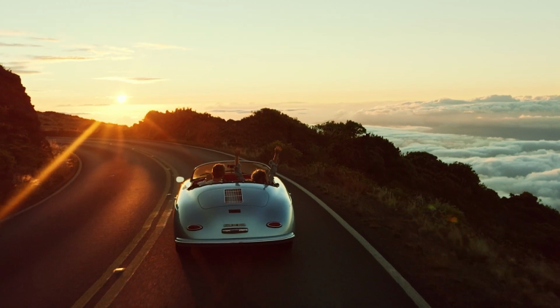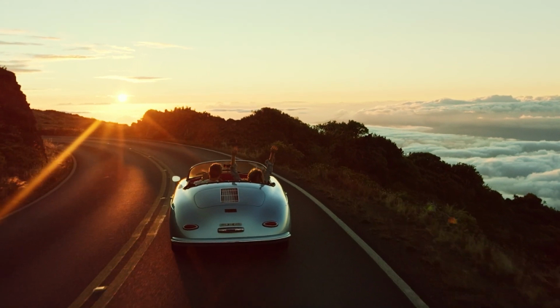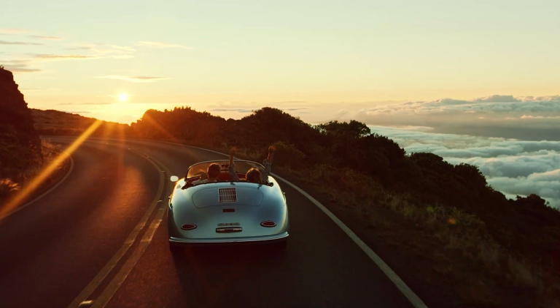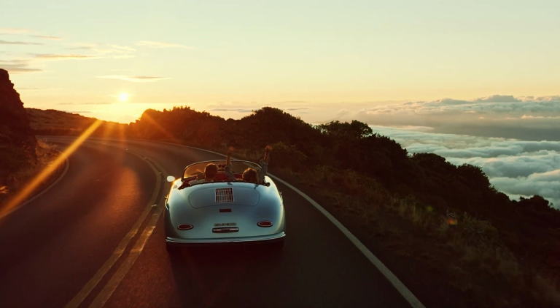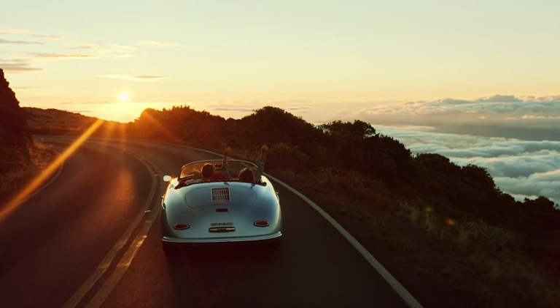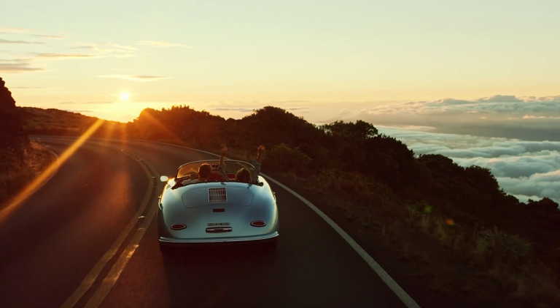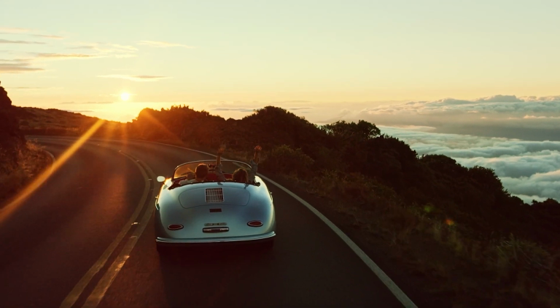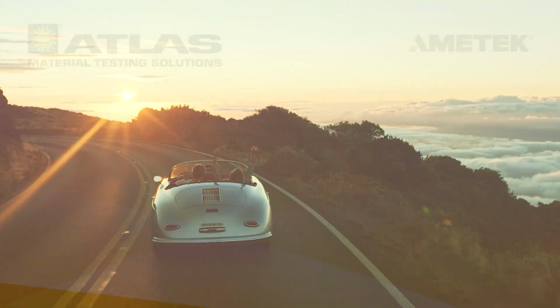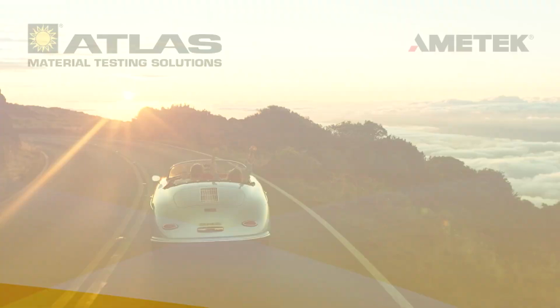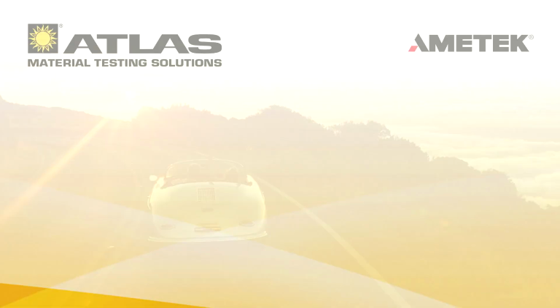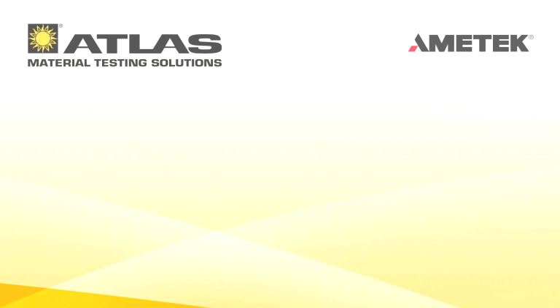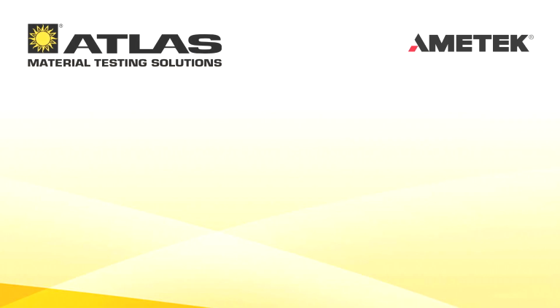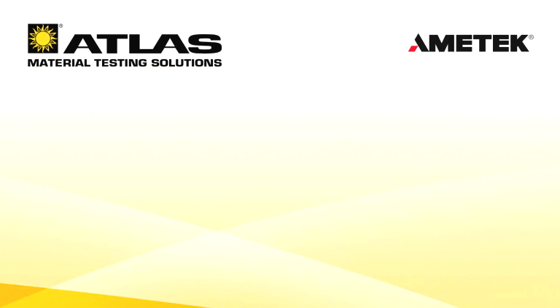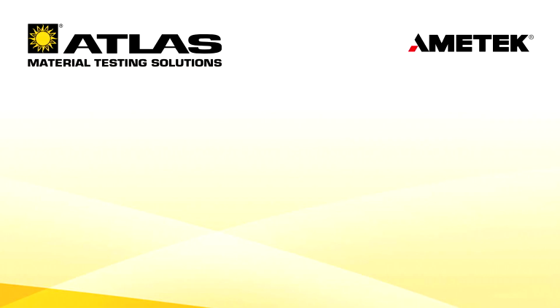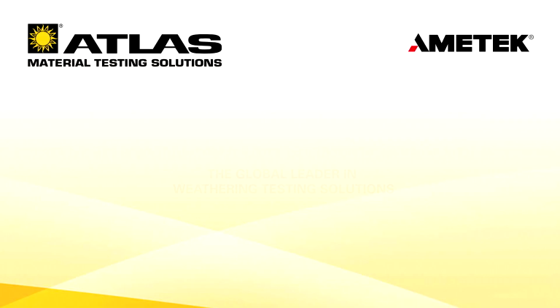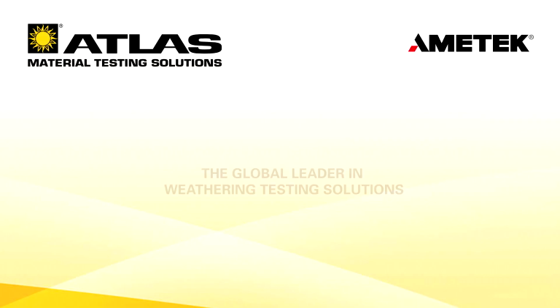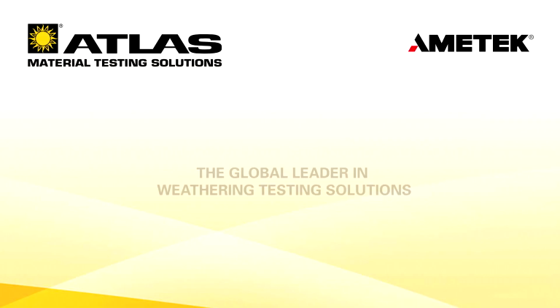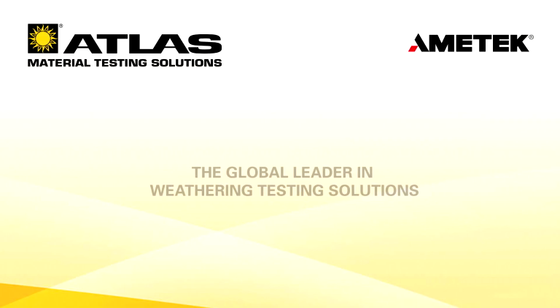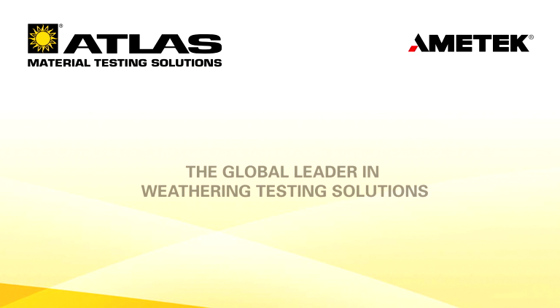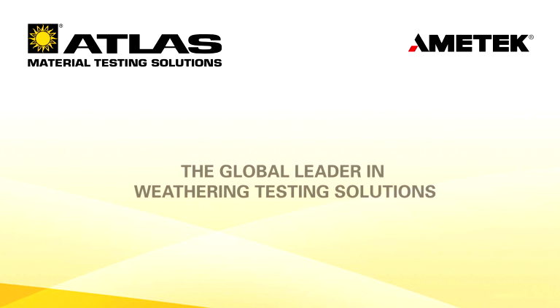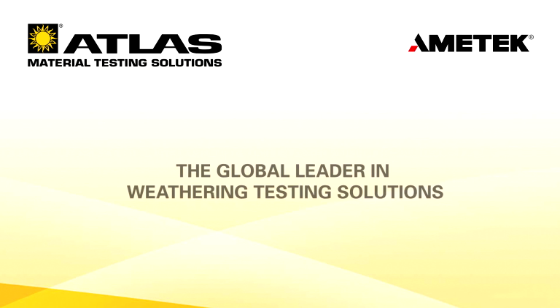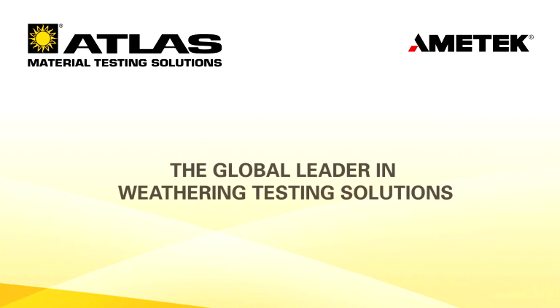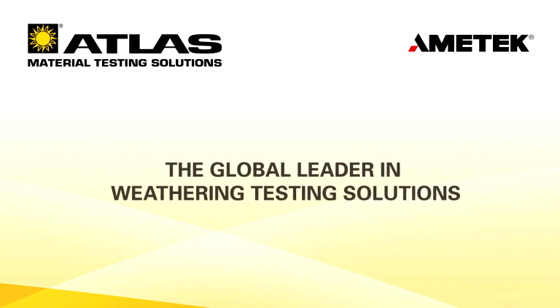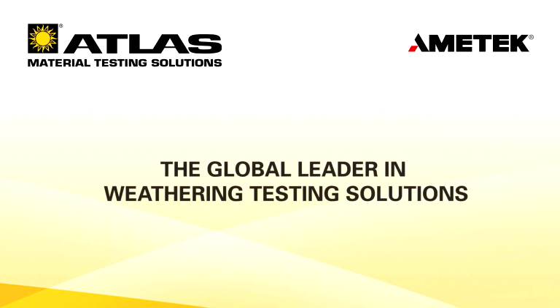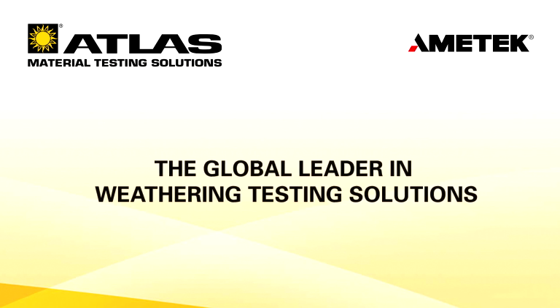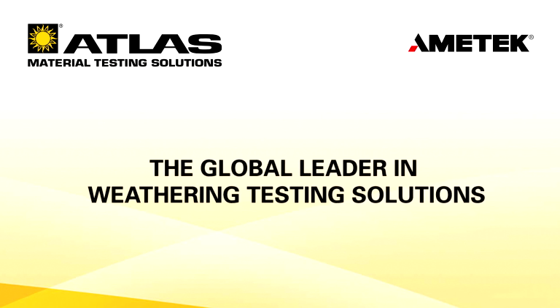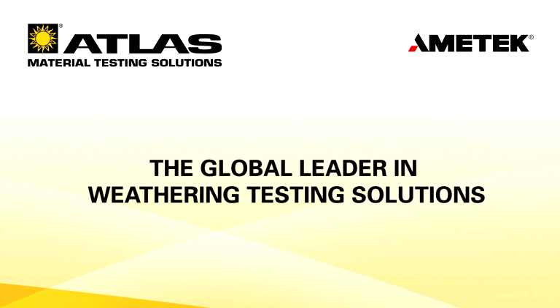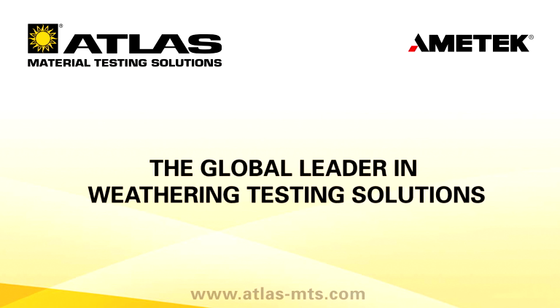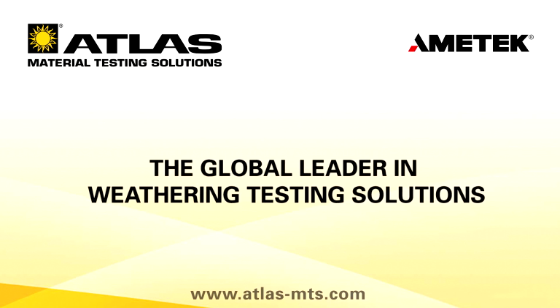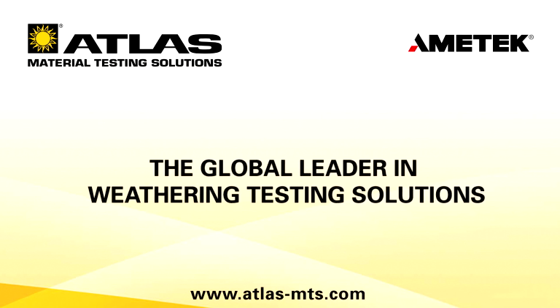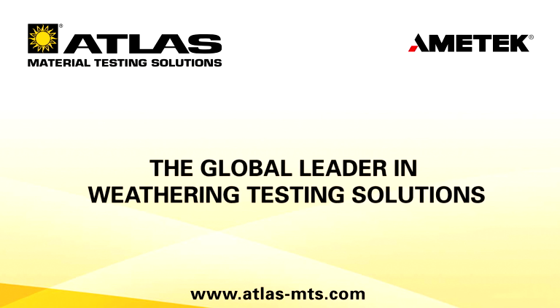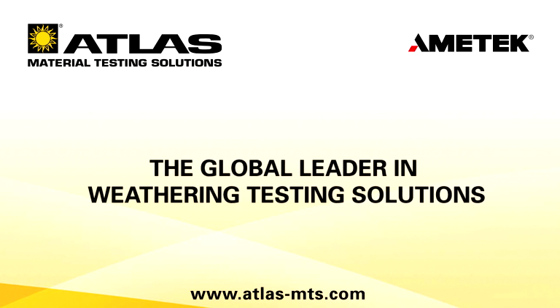Atlas Material Testing Technology, the global leader in weathering testing solutions.